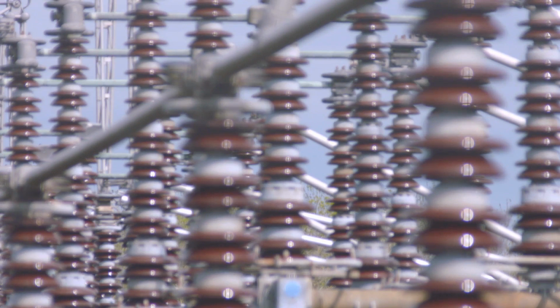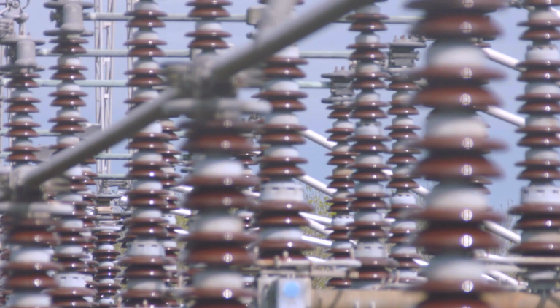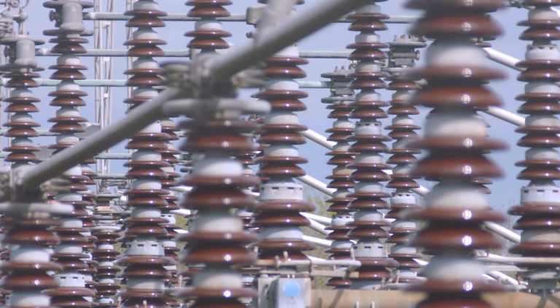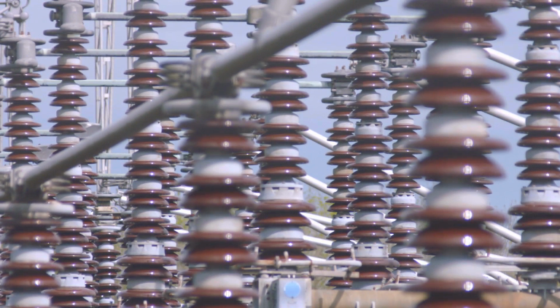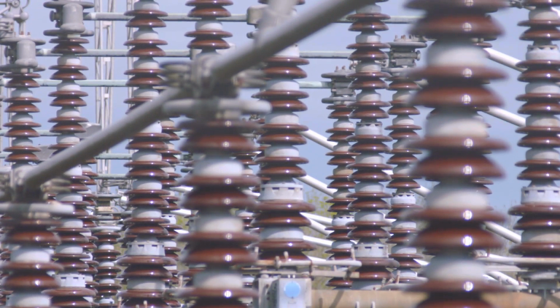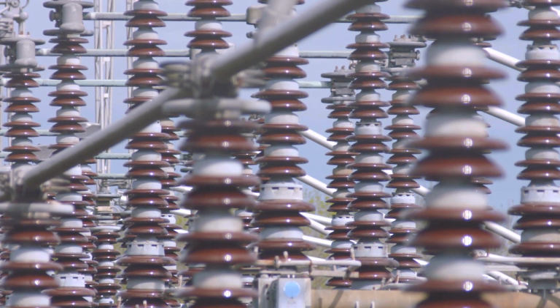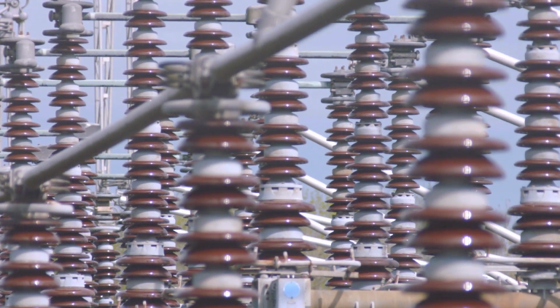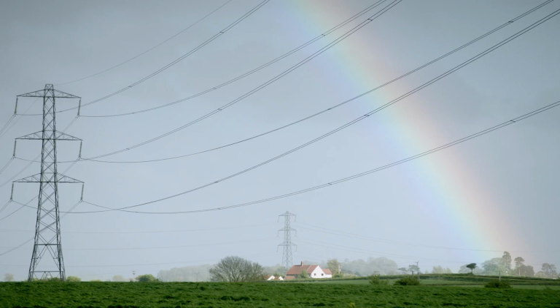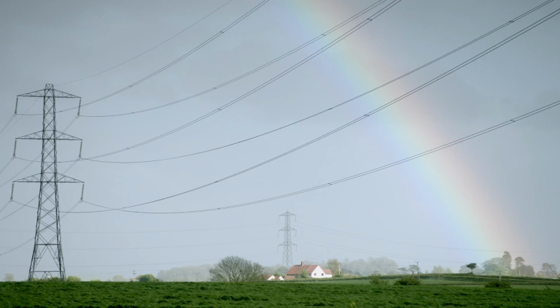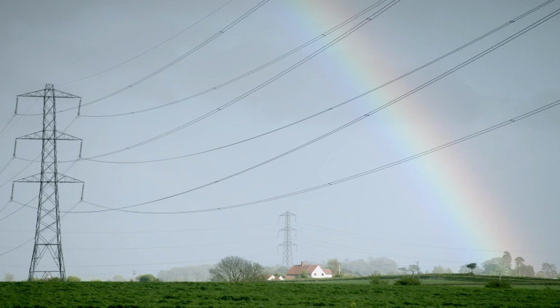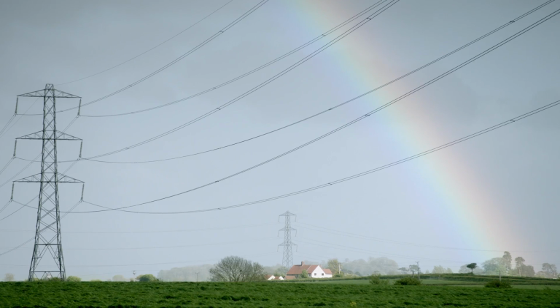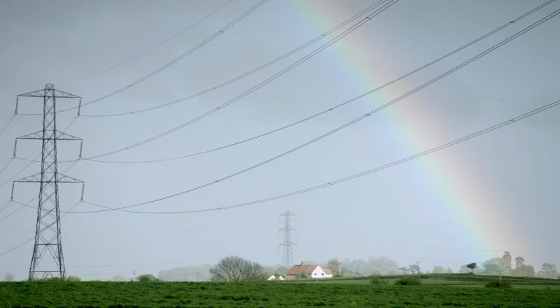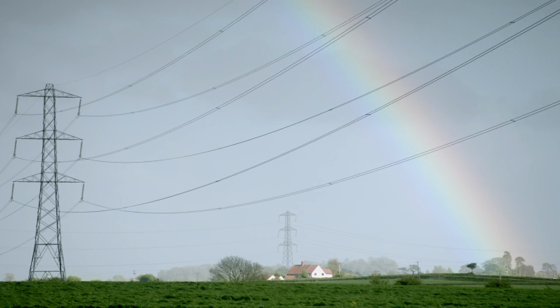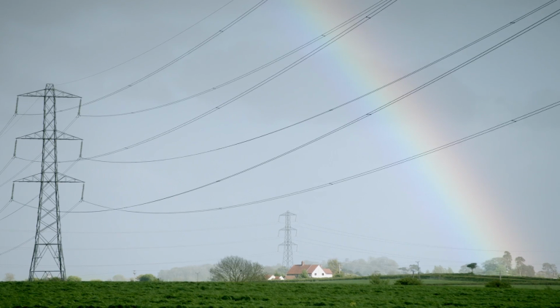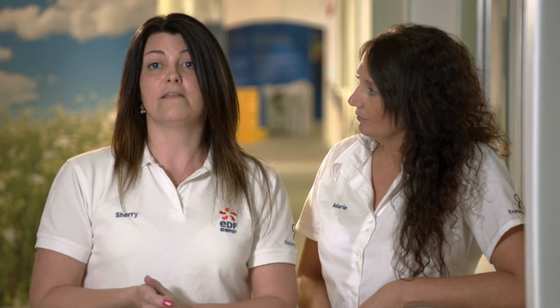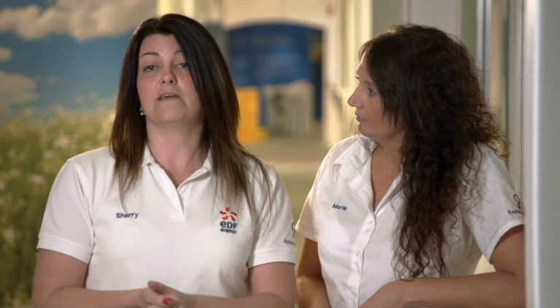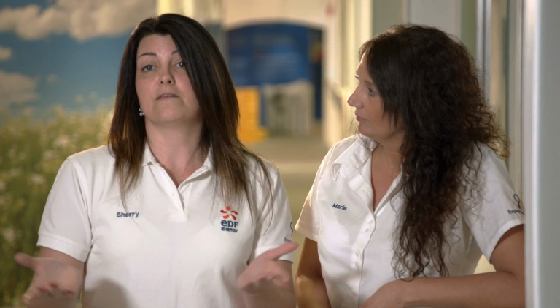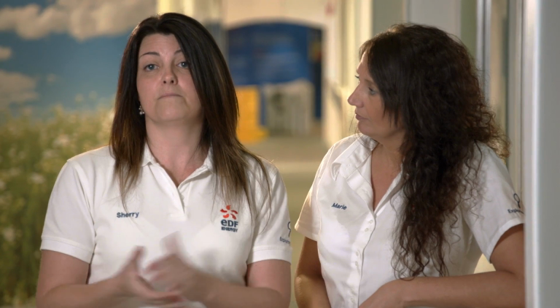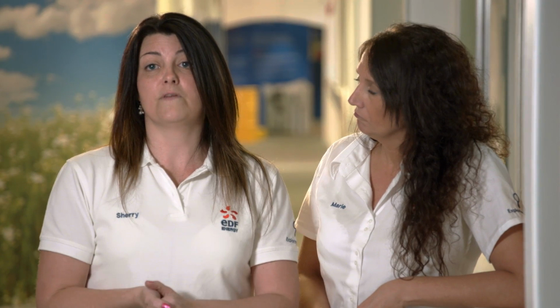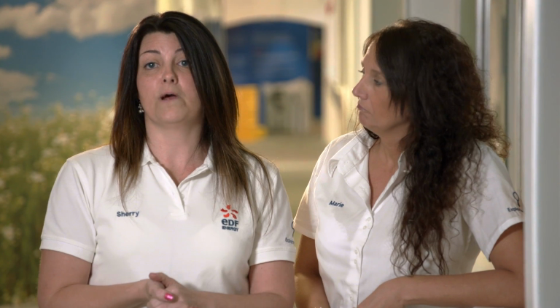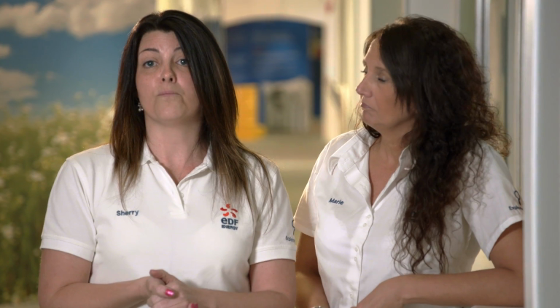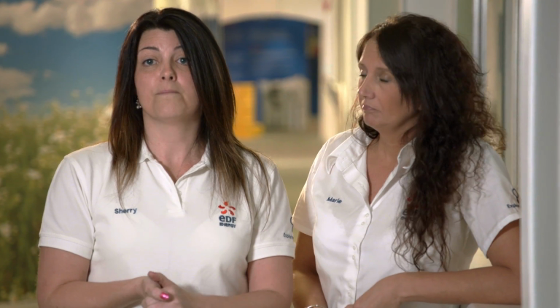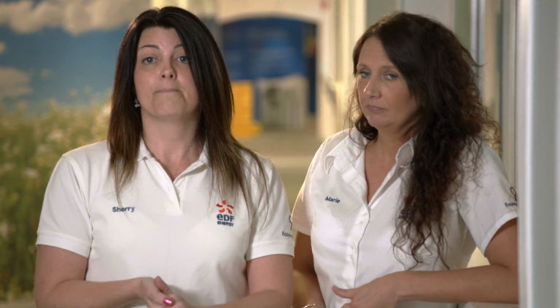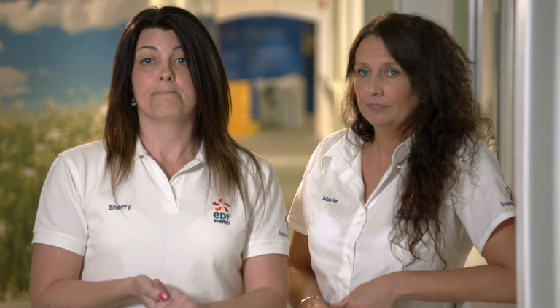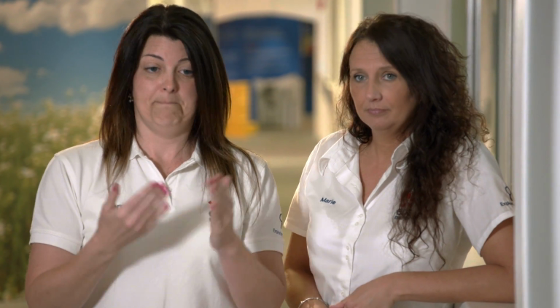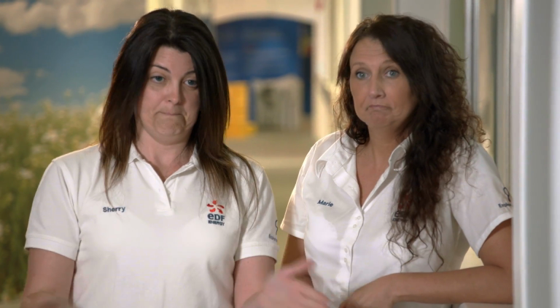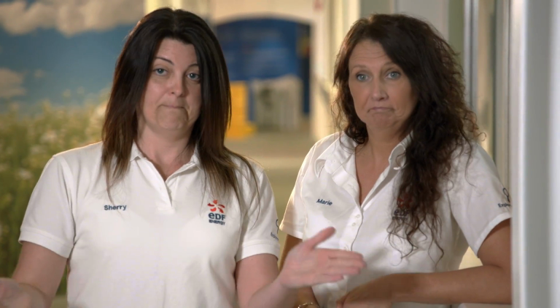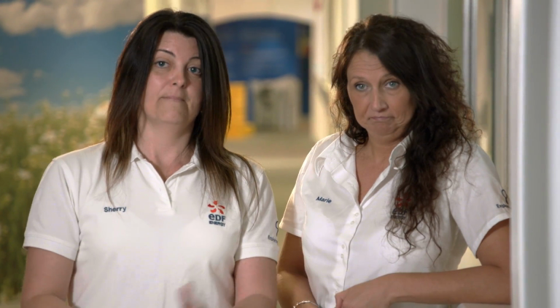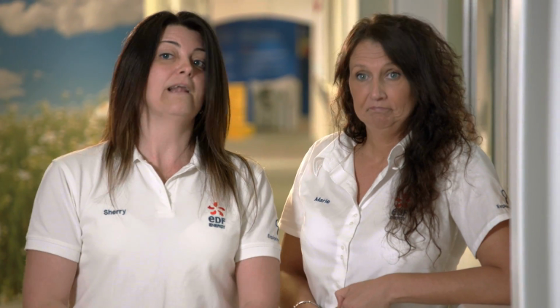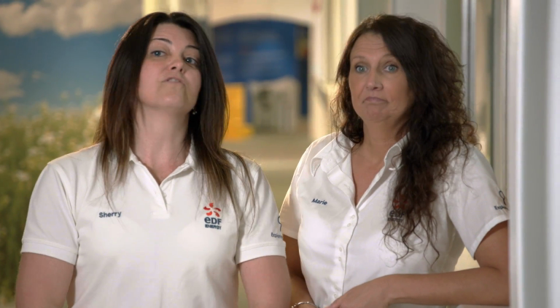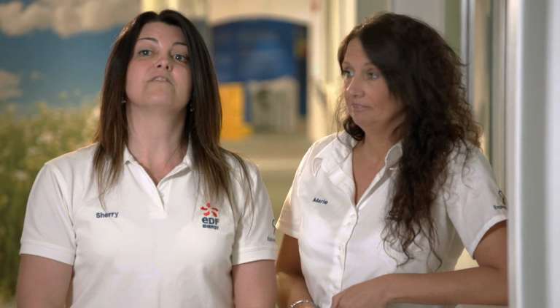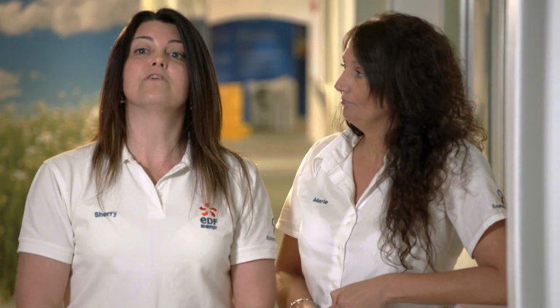It goes out to the national grid, distributed across the country, and then it gets sent to our homes. Electricity generation.